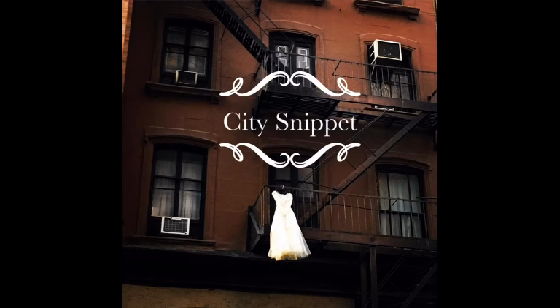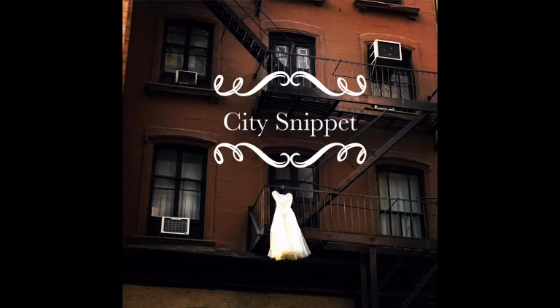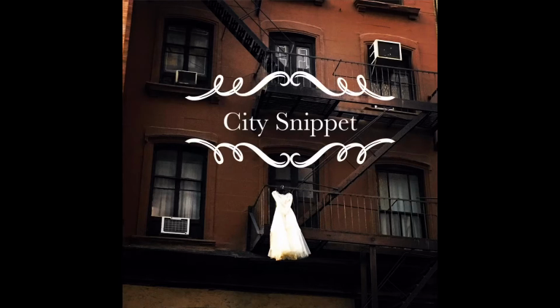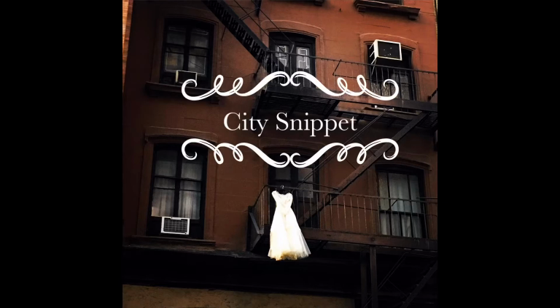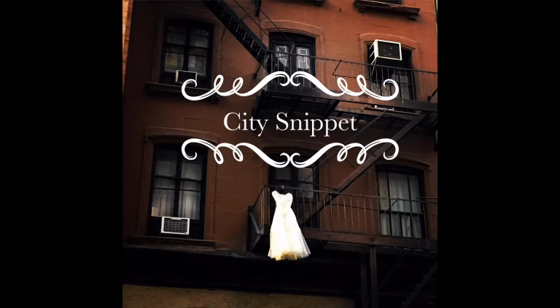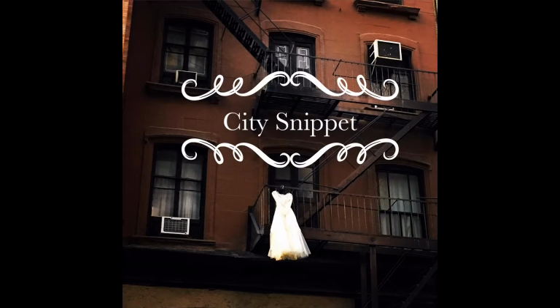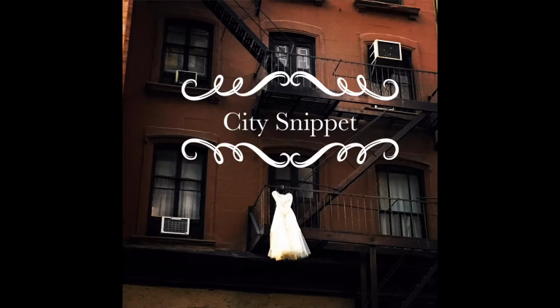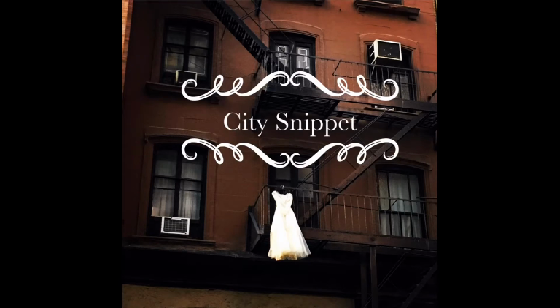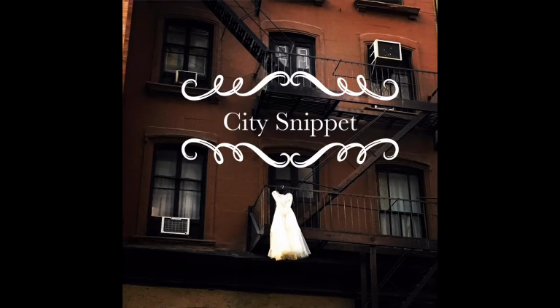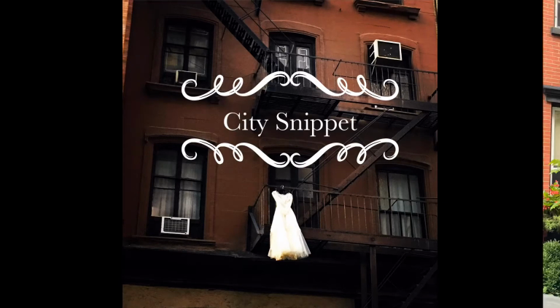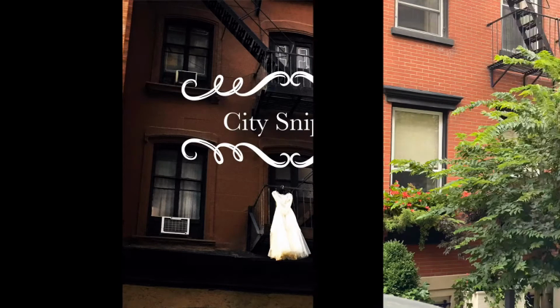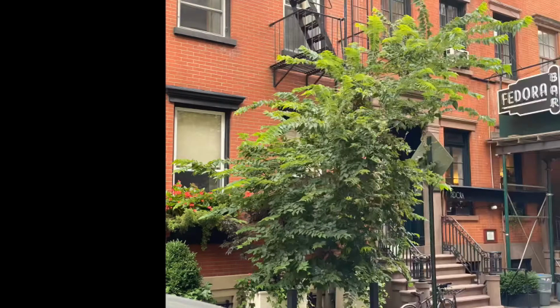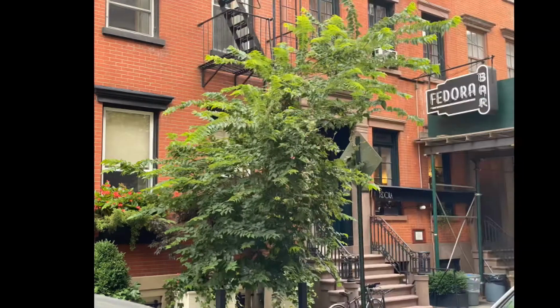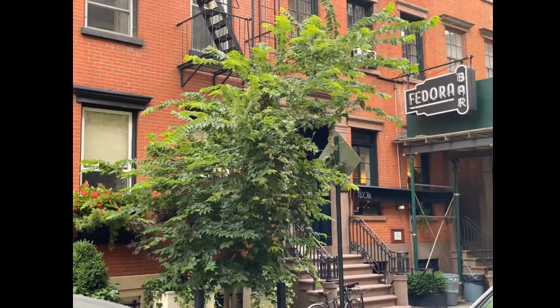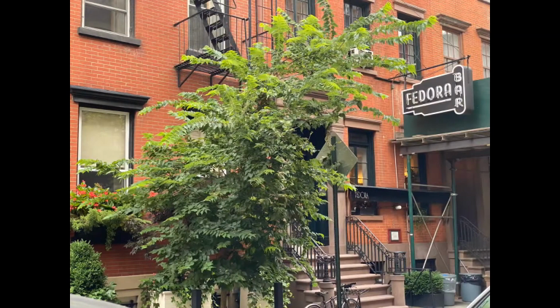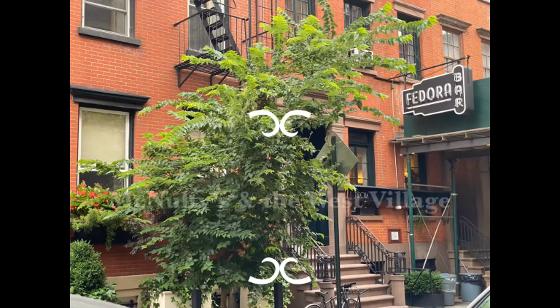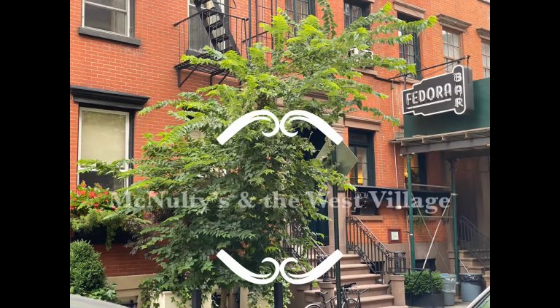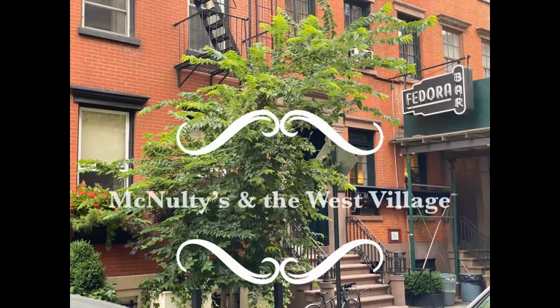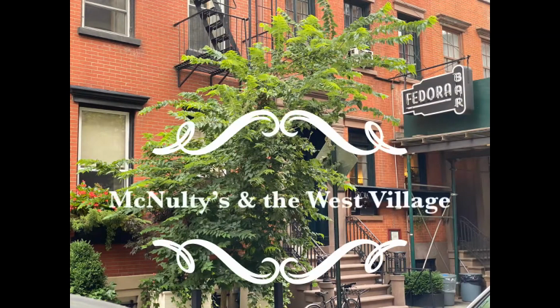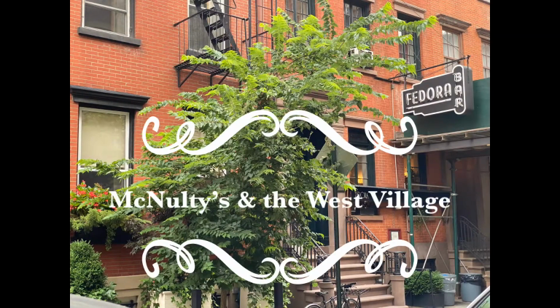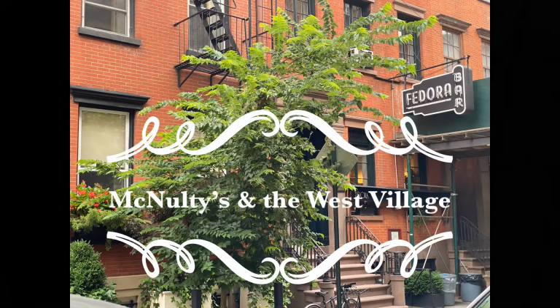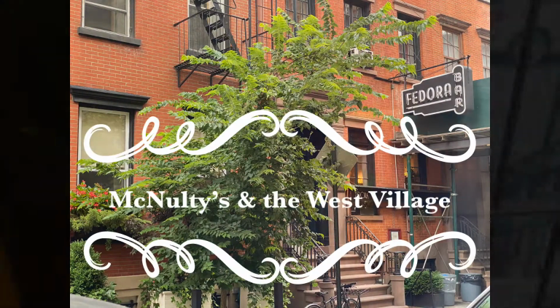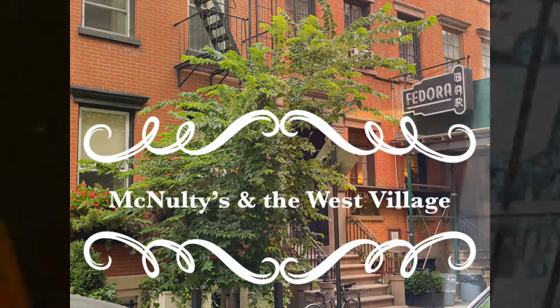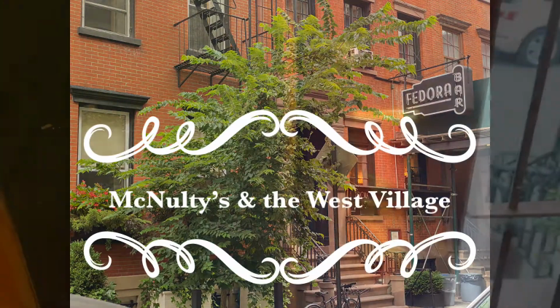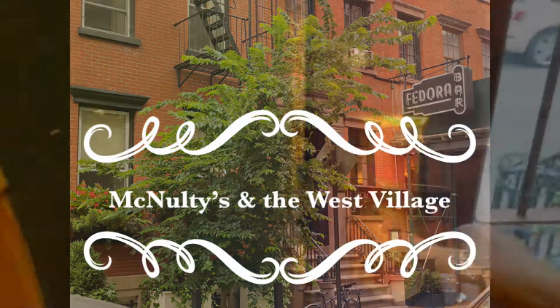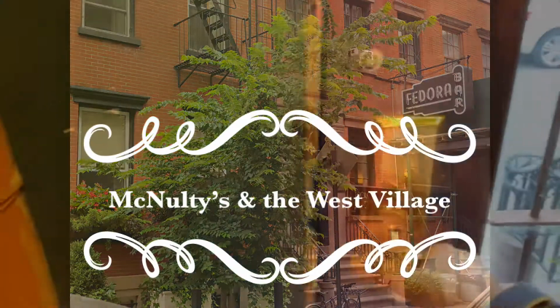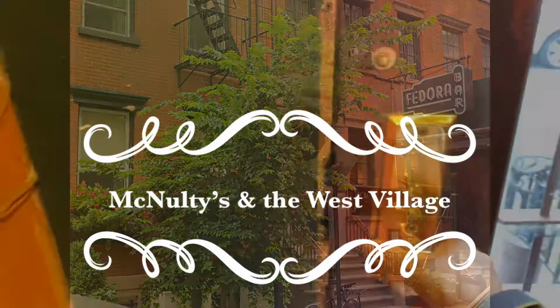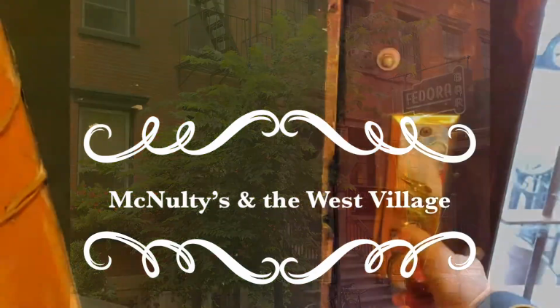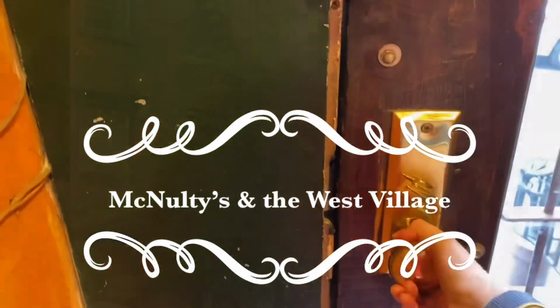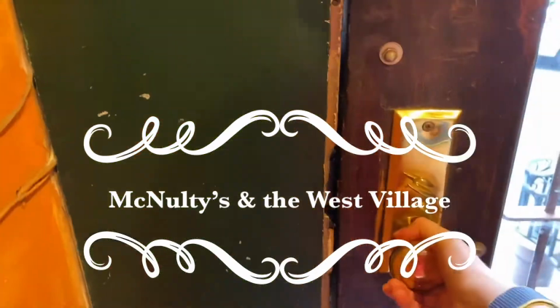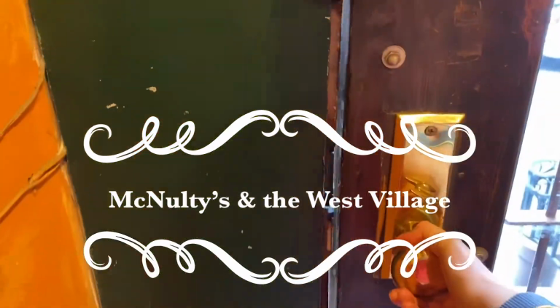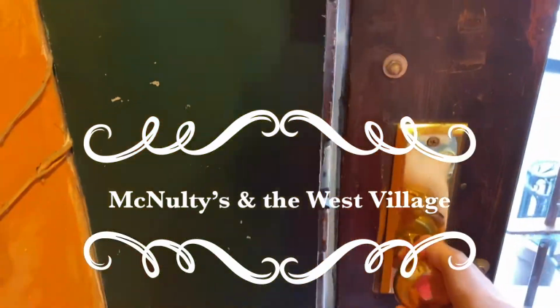Welcome to City Snippet. Today we visit McNulty's in the West Village.